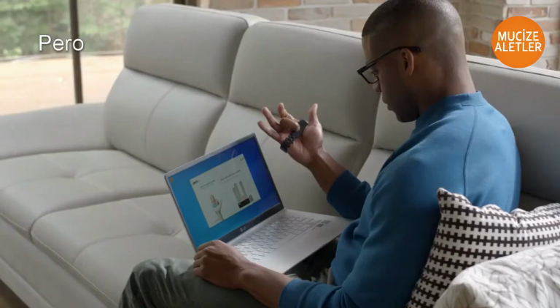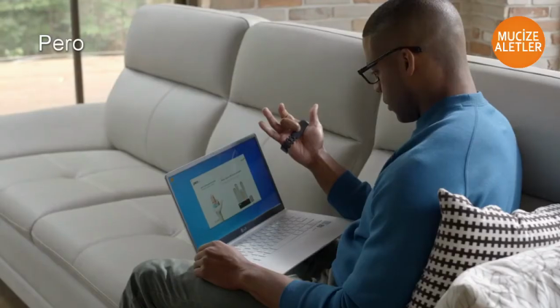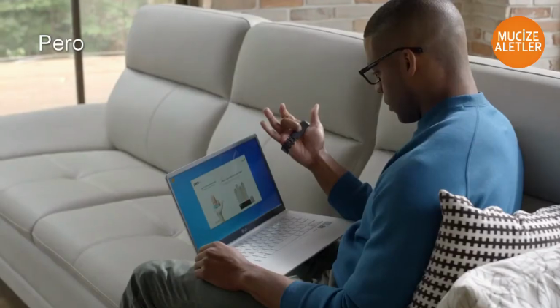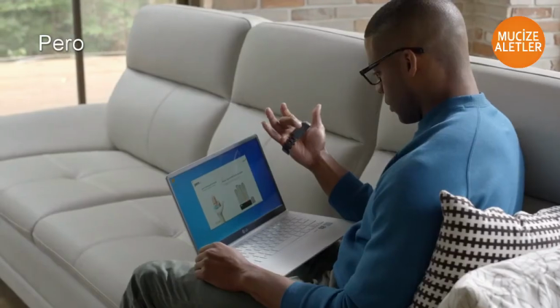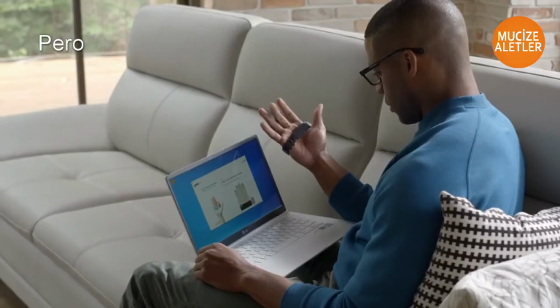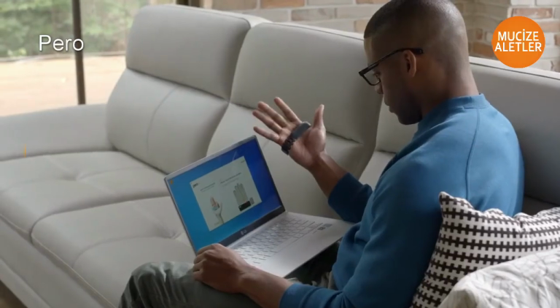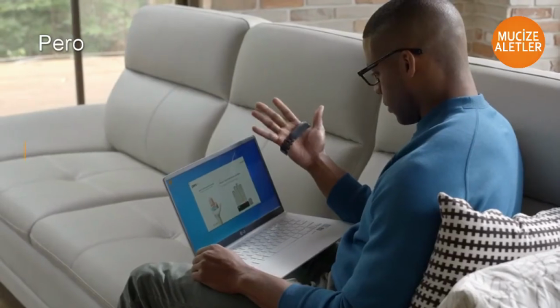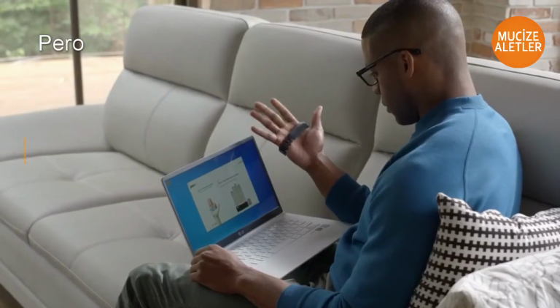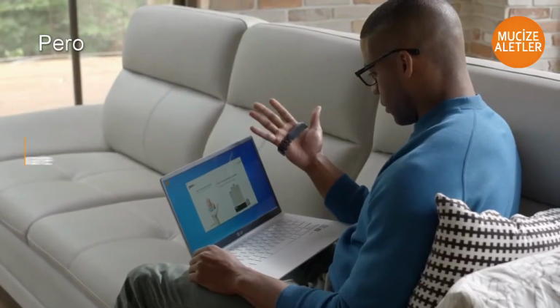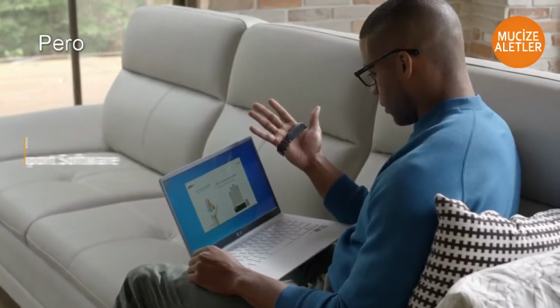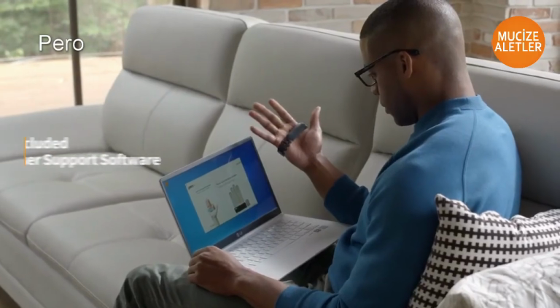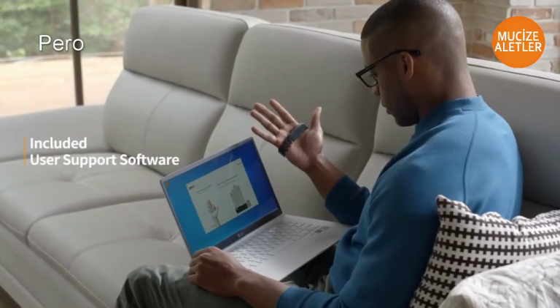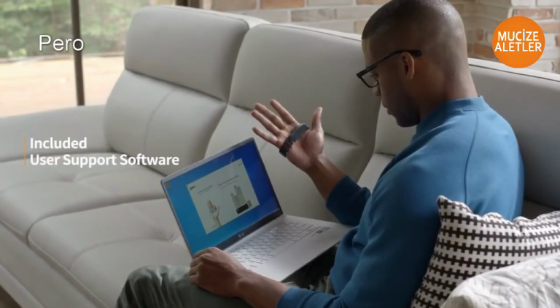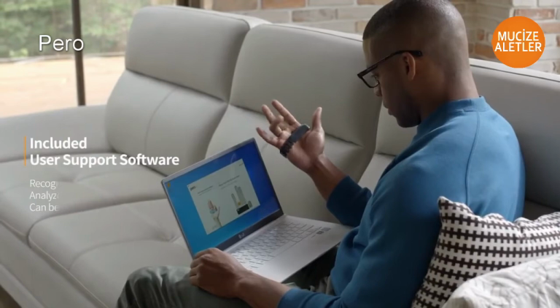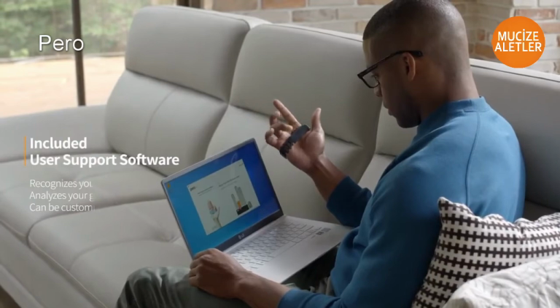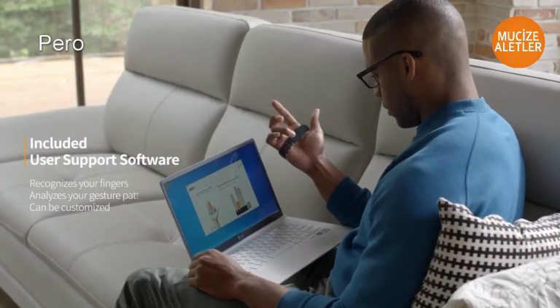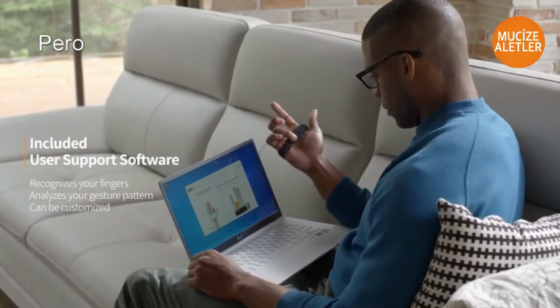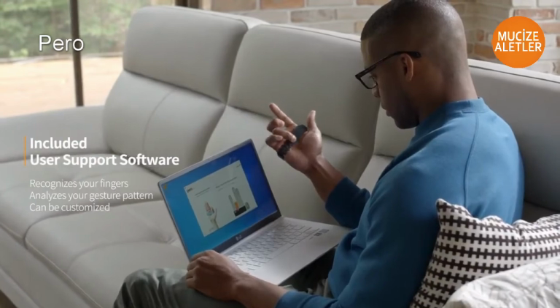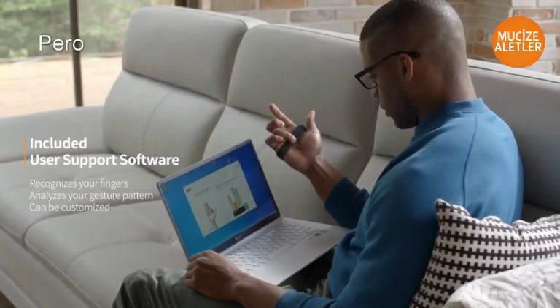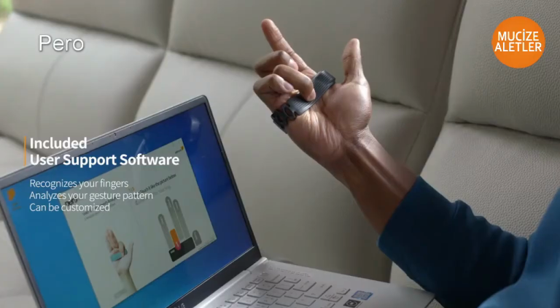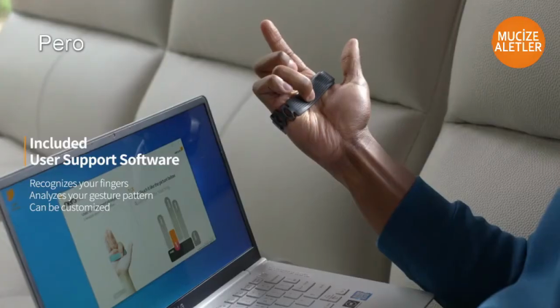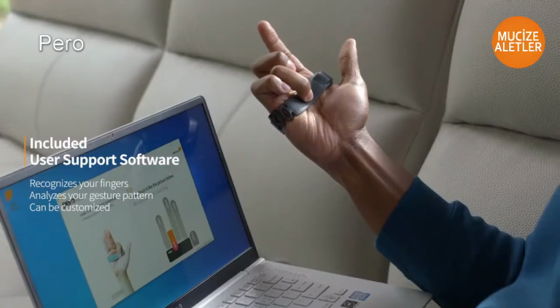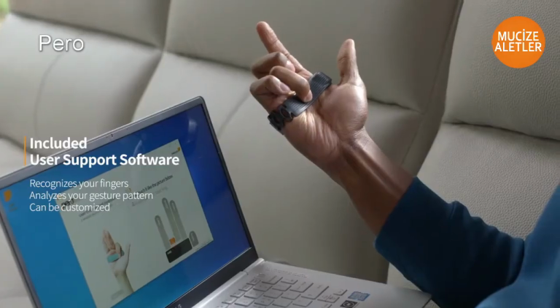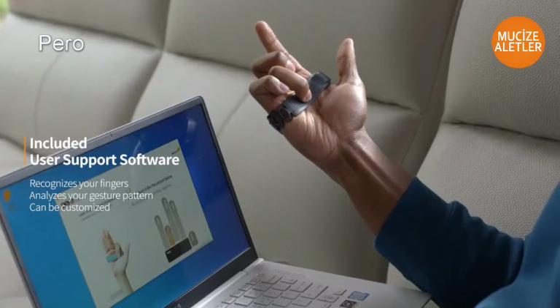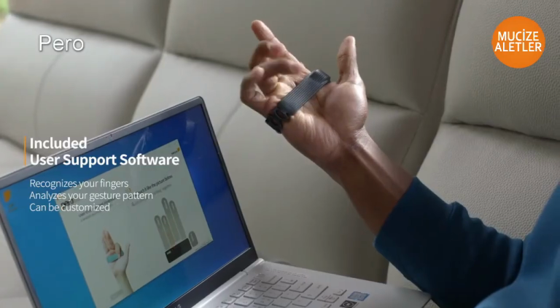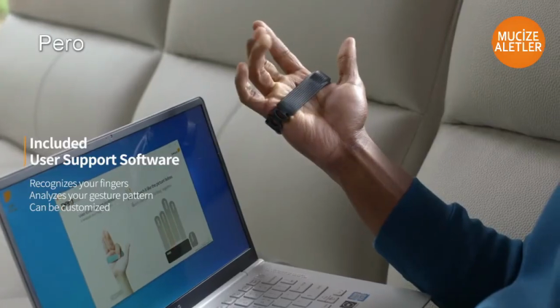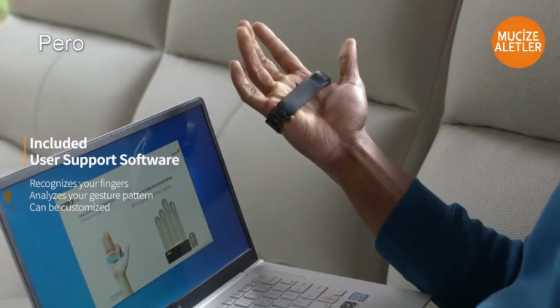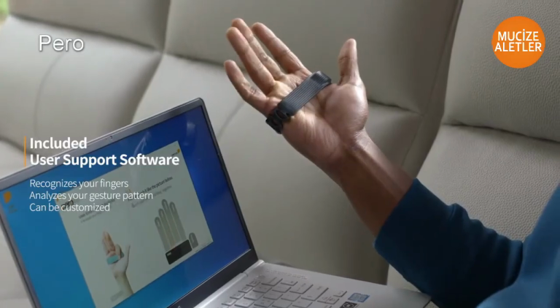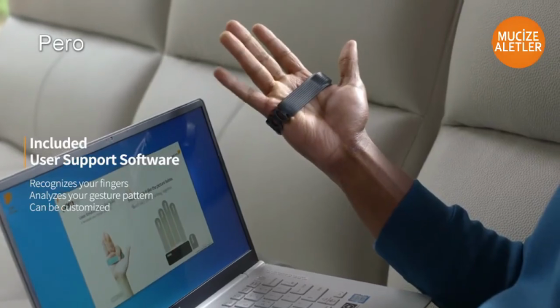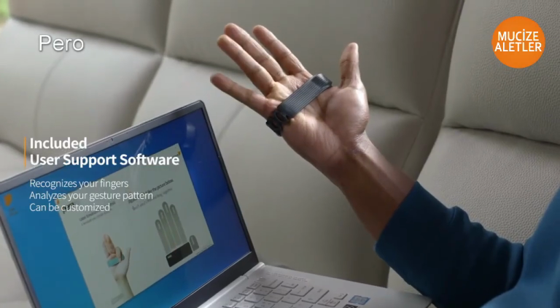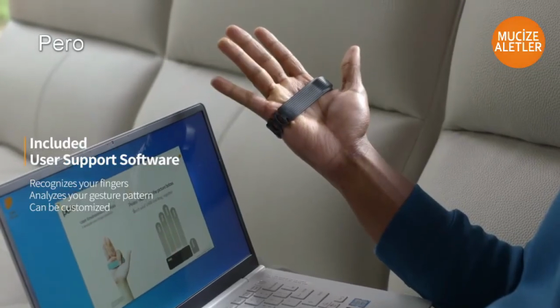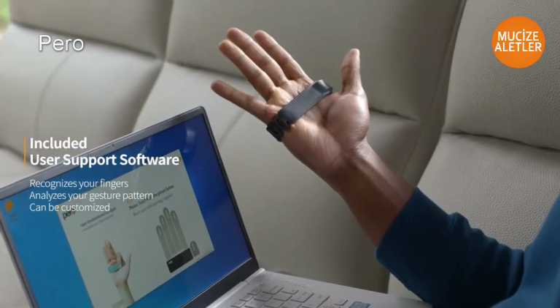PERO software learns your natural gestures and patterns, so you can easily customize it yourself.